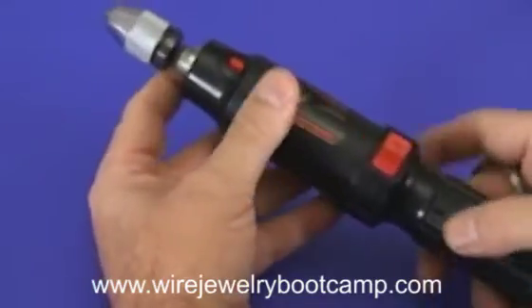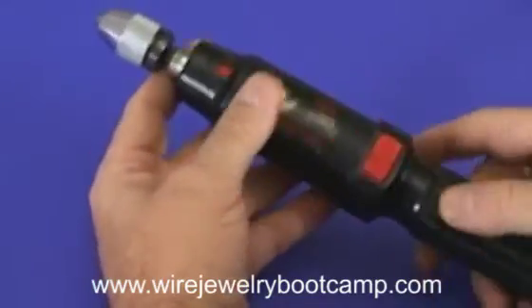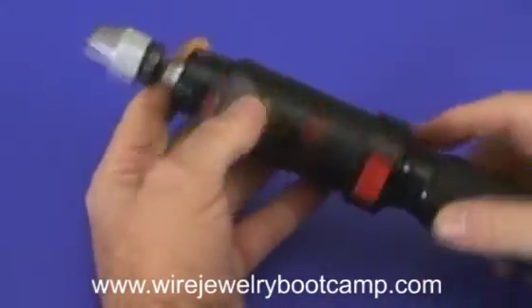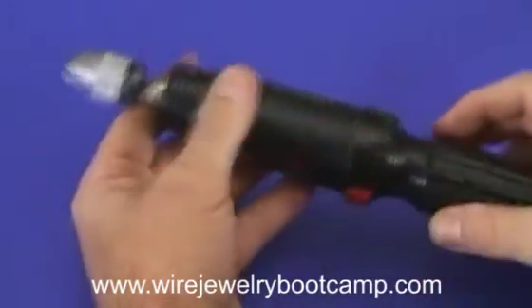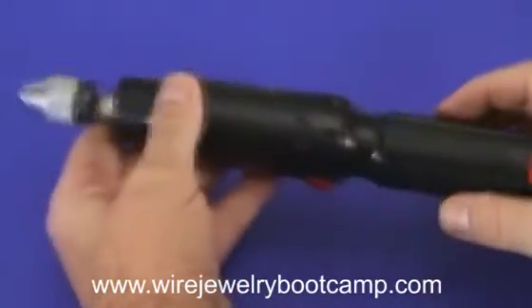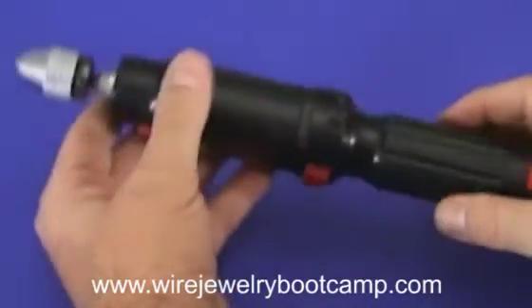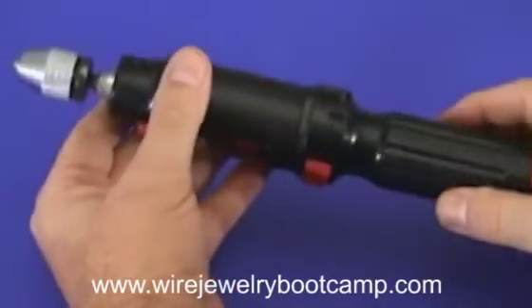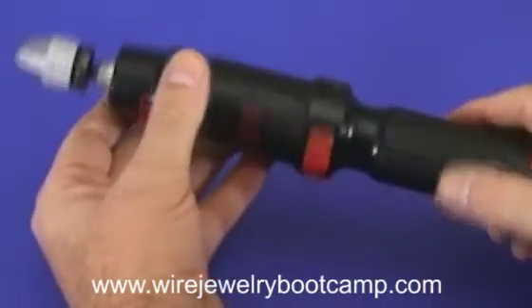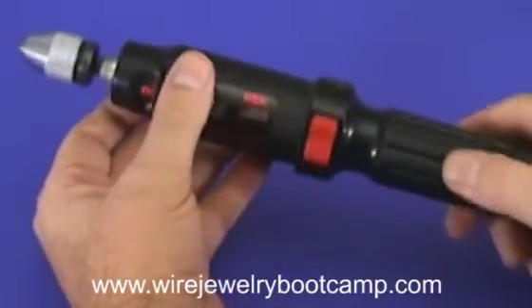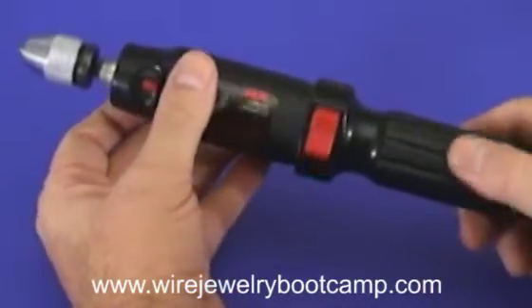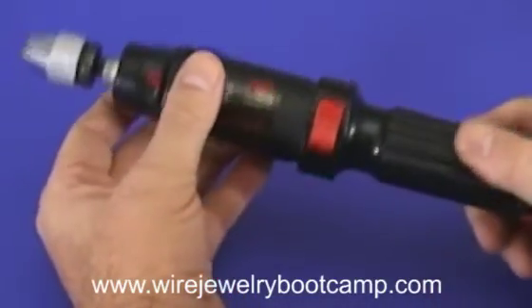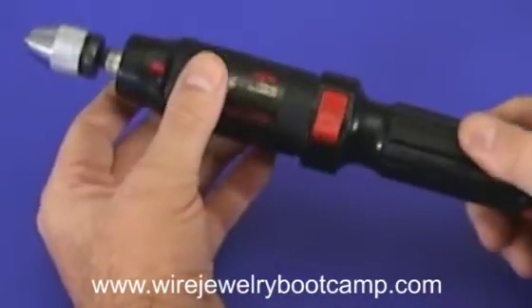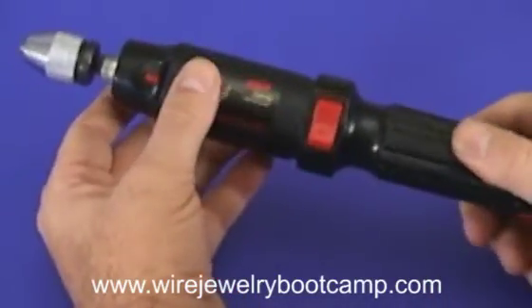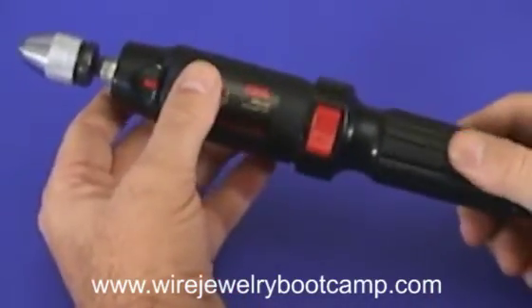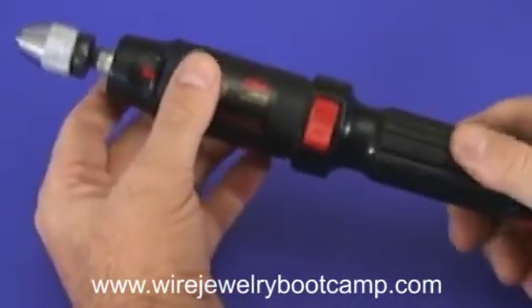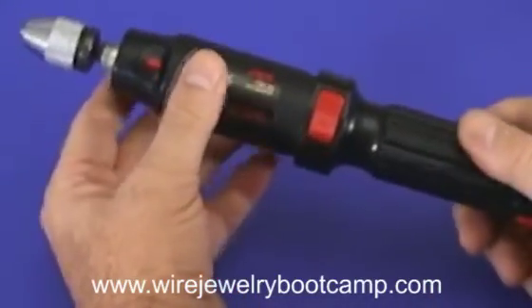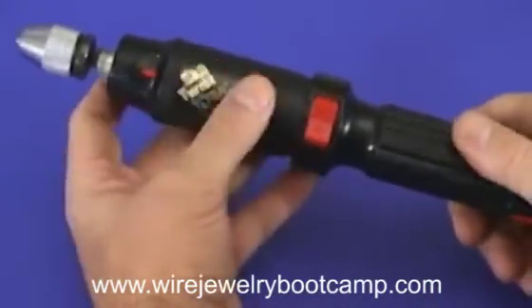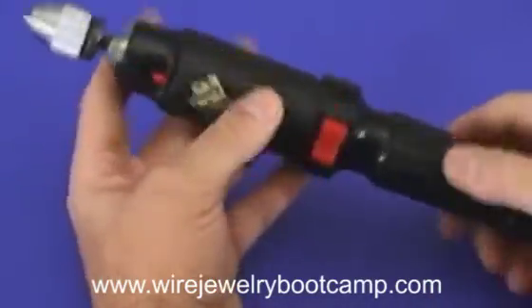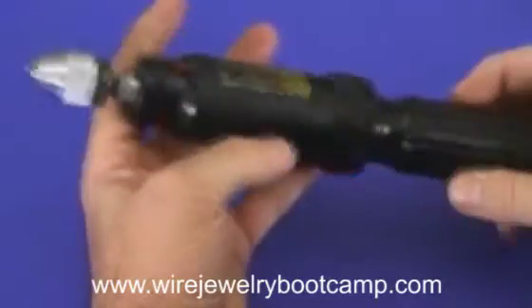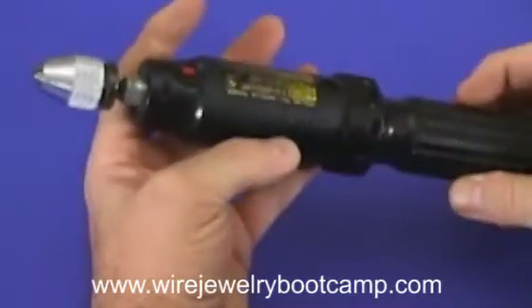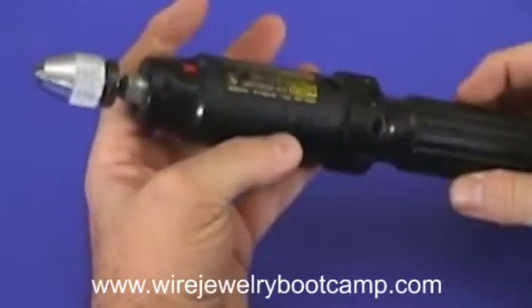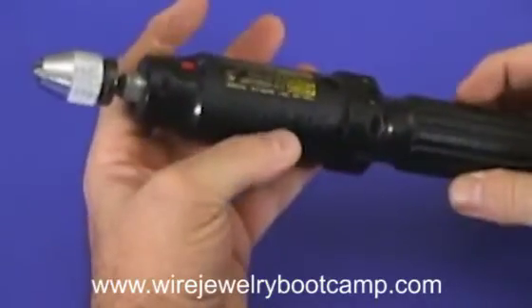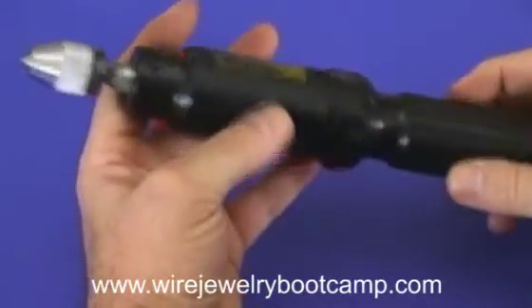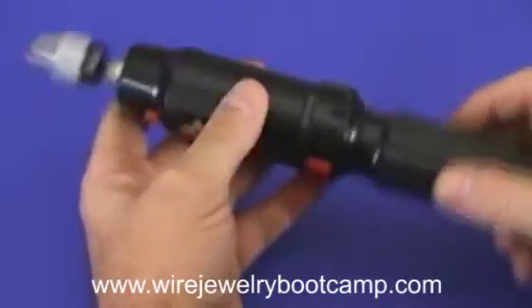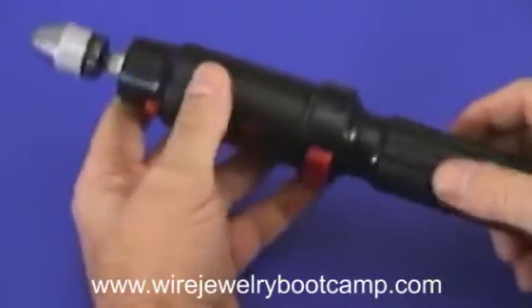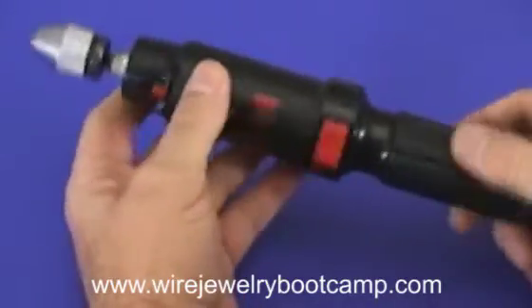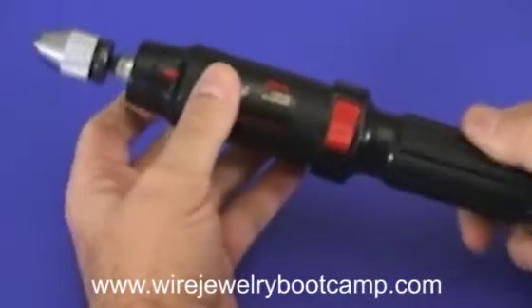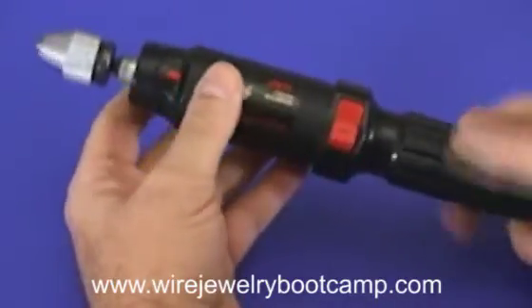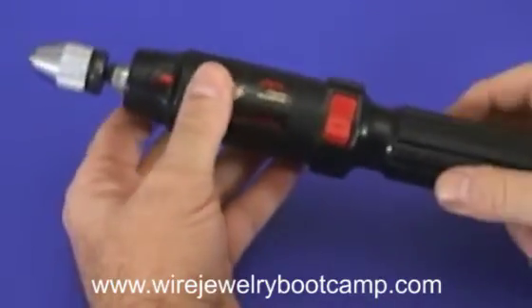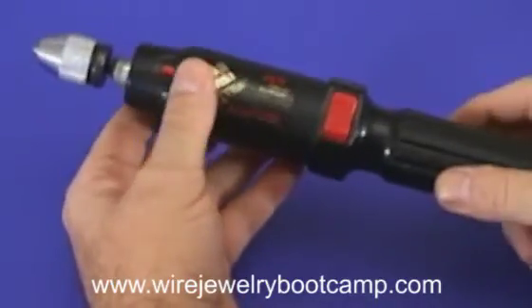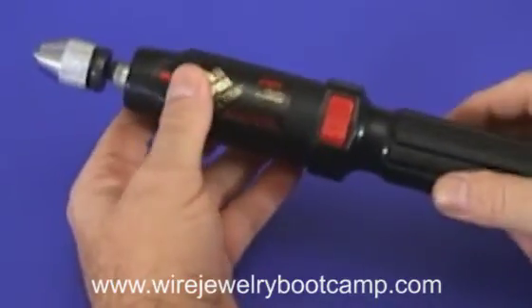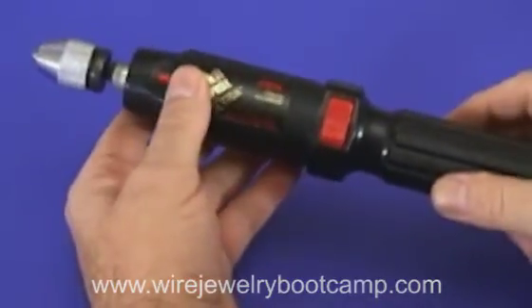Those are some of the tools that we use for twisting wire in the wire sculpting business.